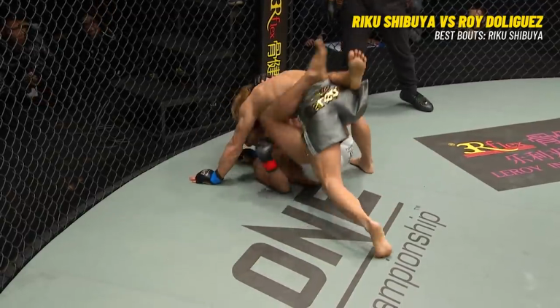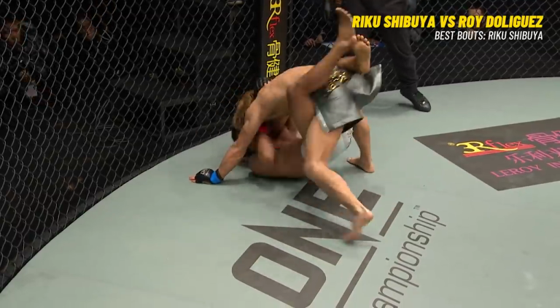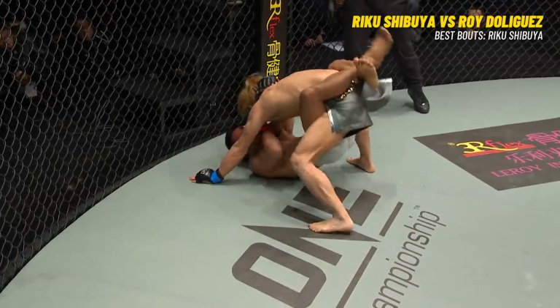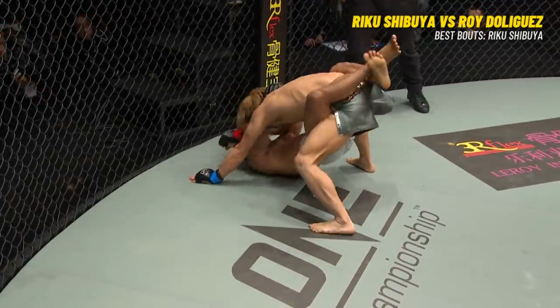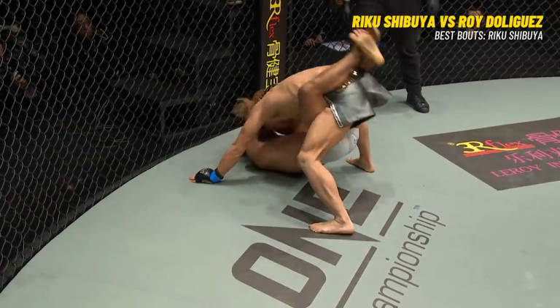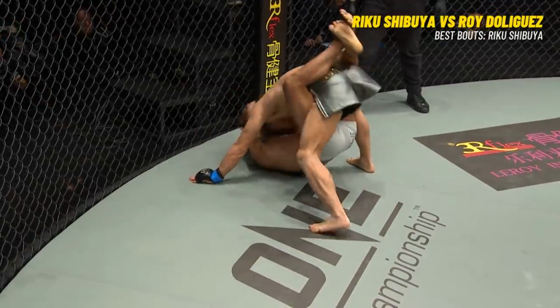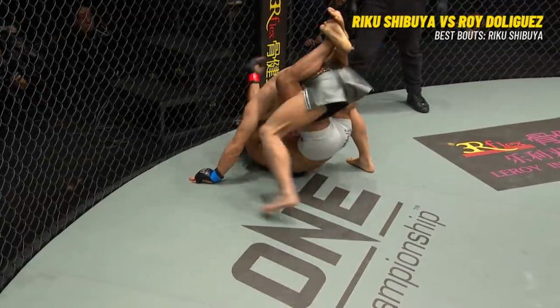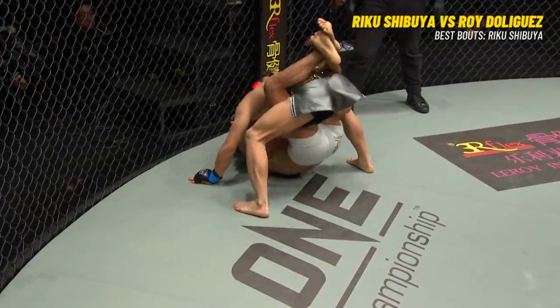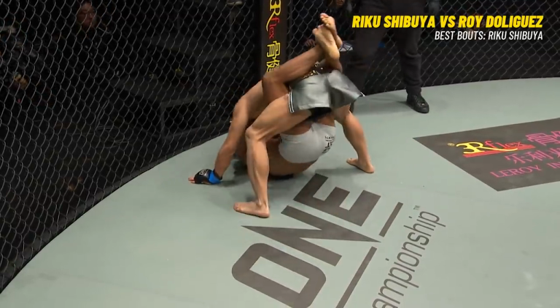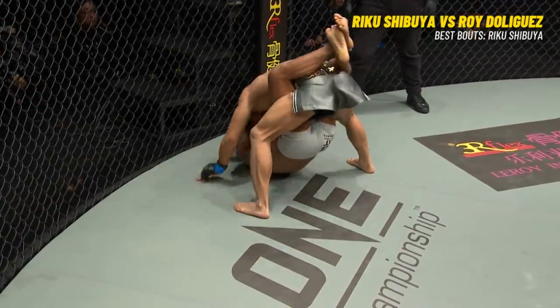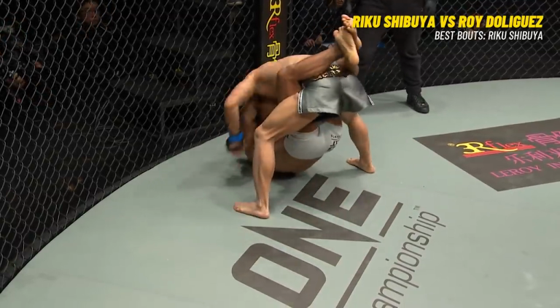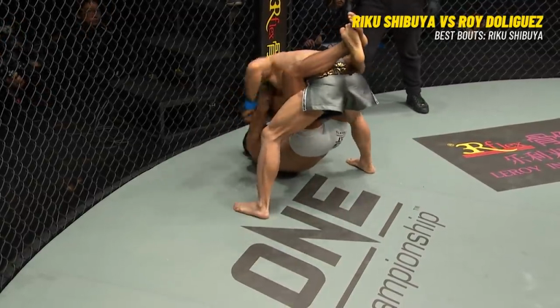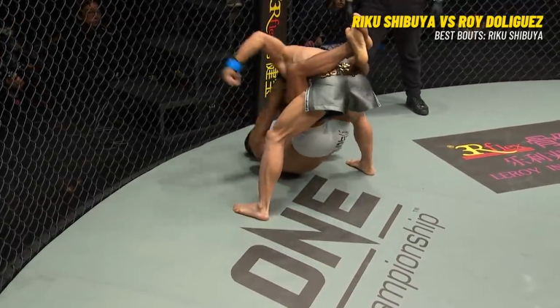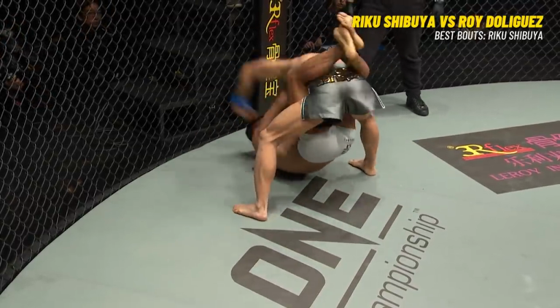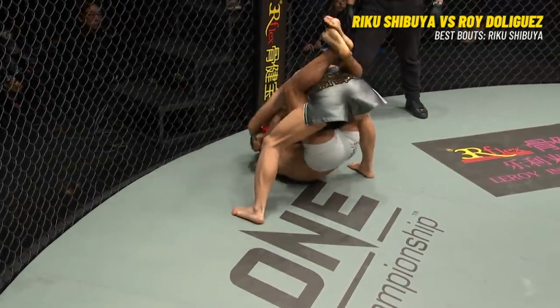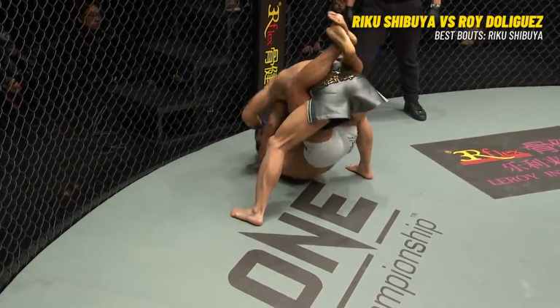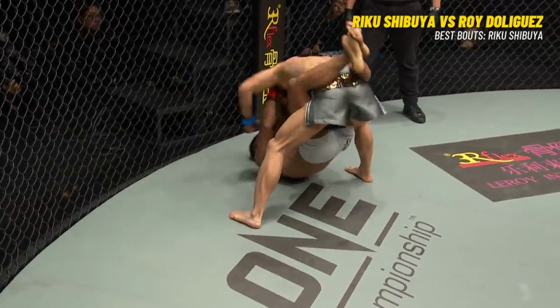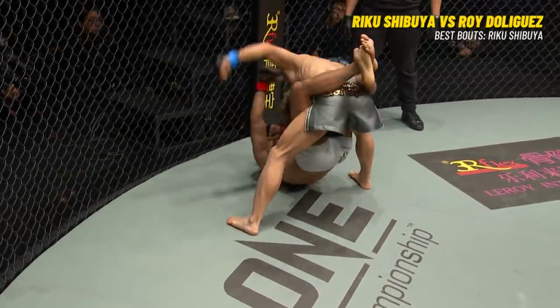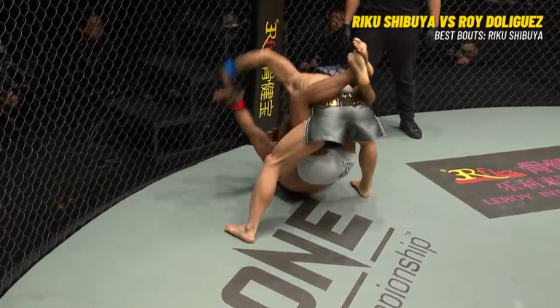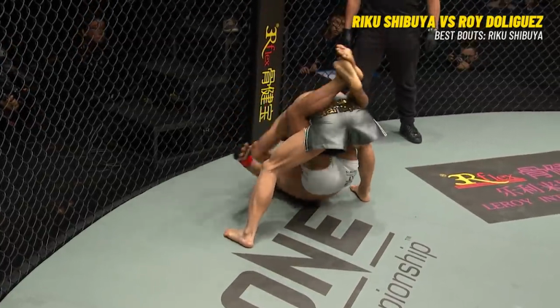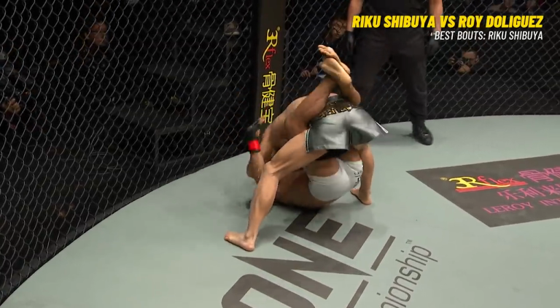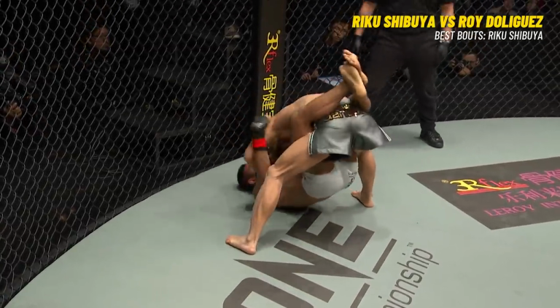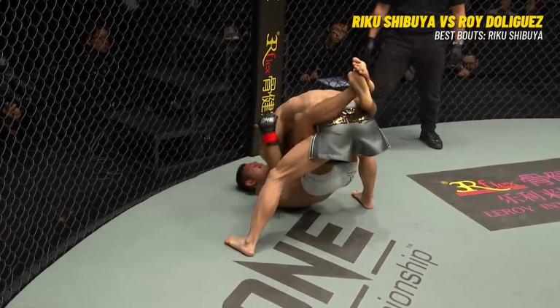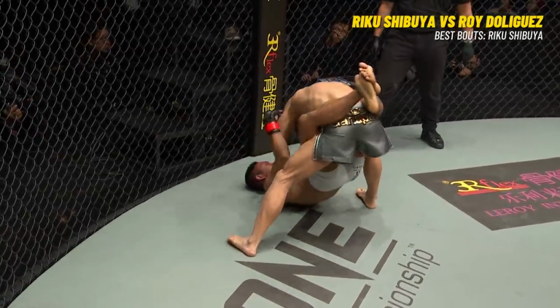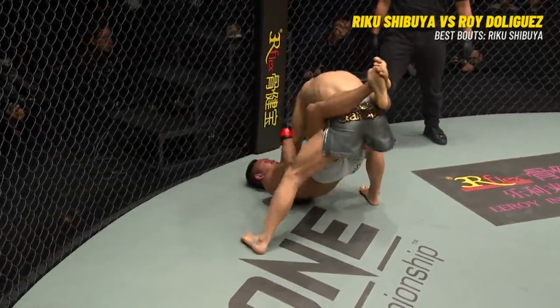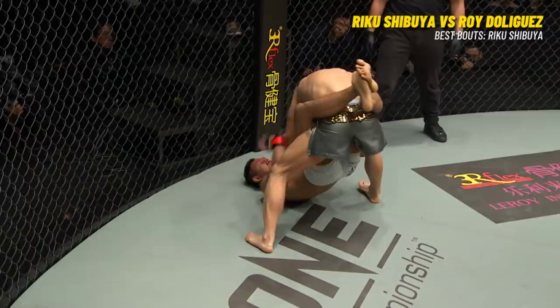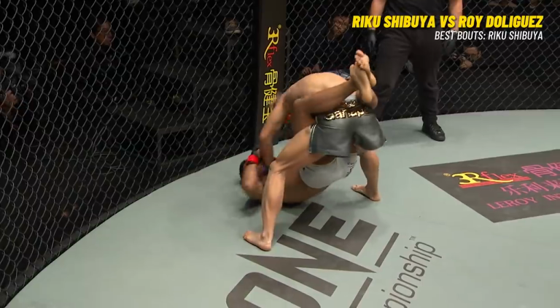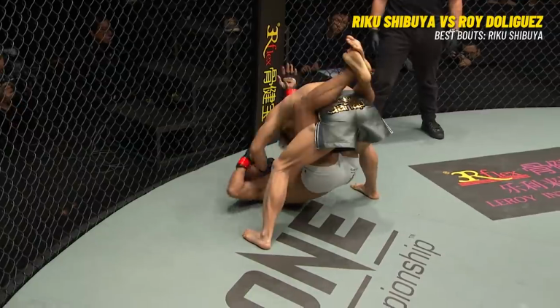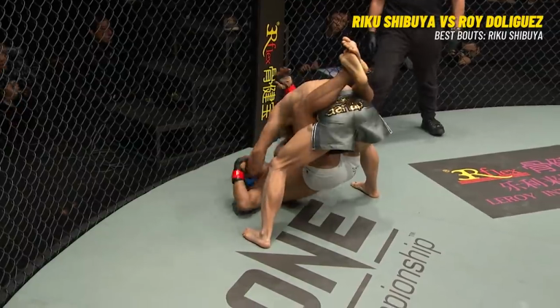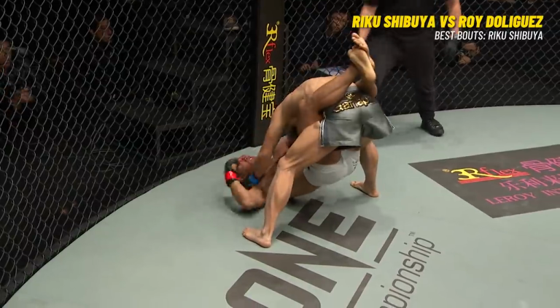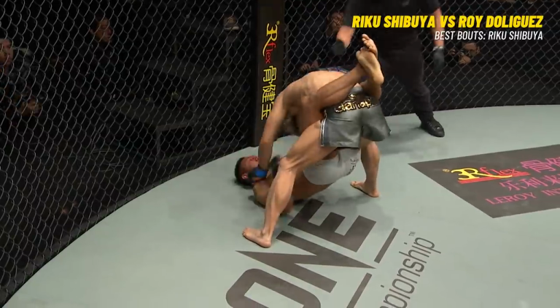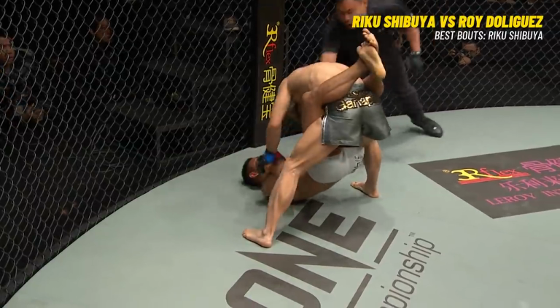Riku Shibuya in control versus Roy De Liguez here in Shanksha, China. Stop.